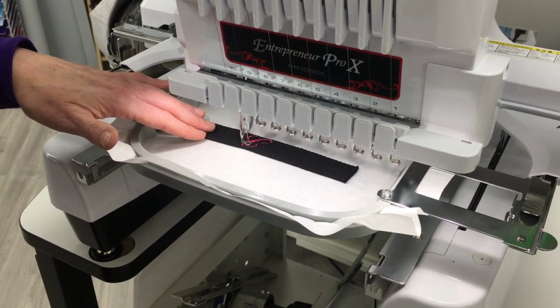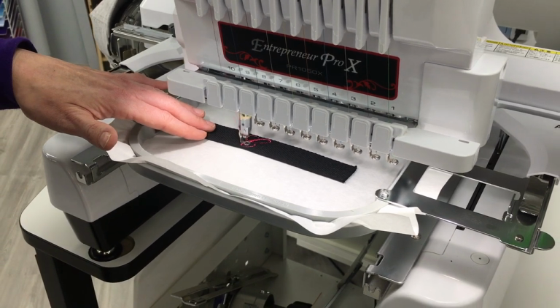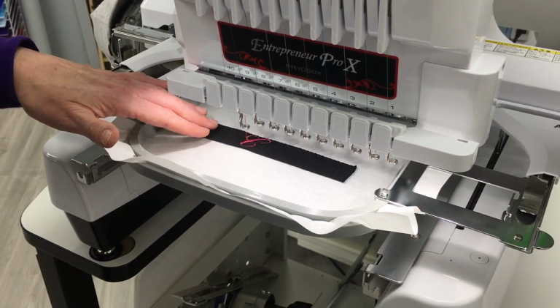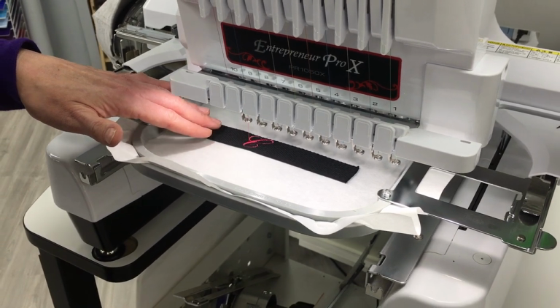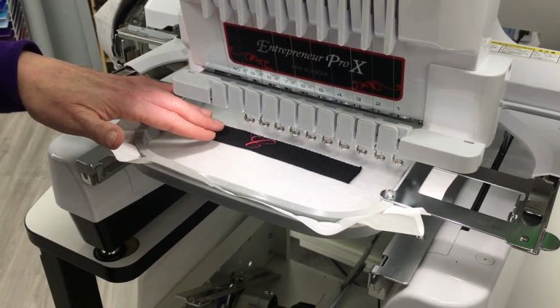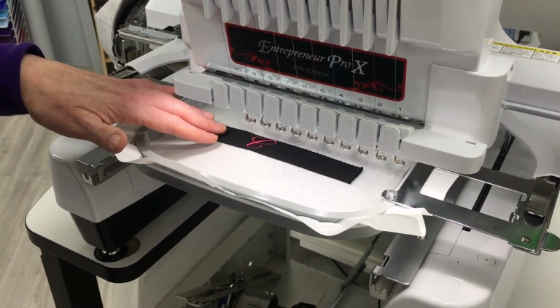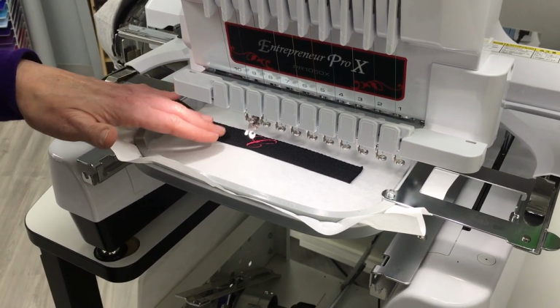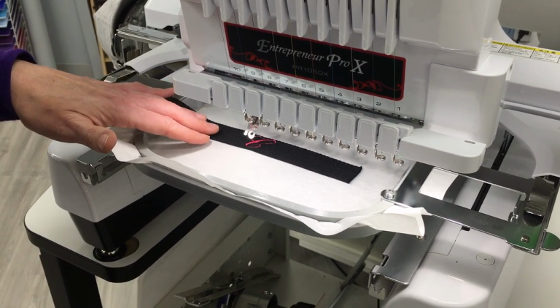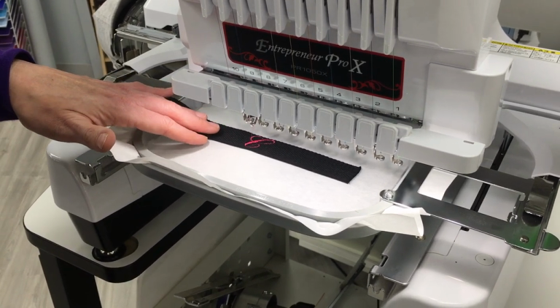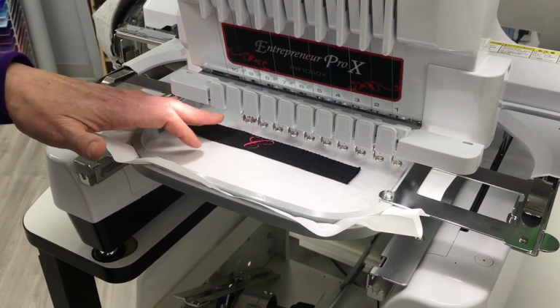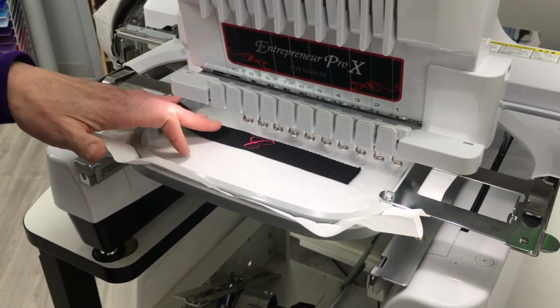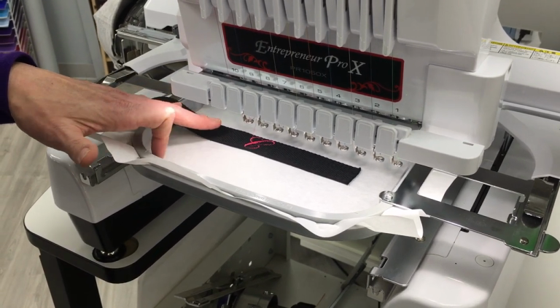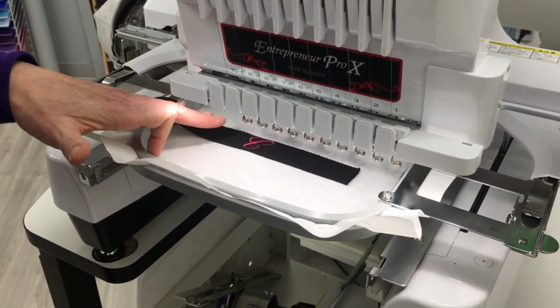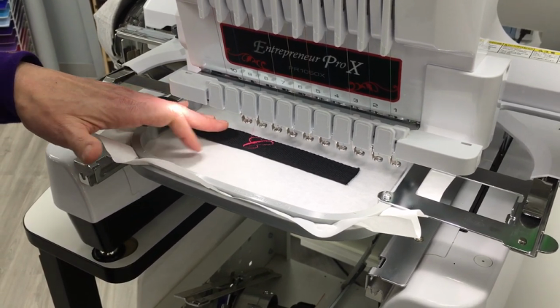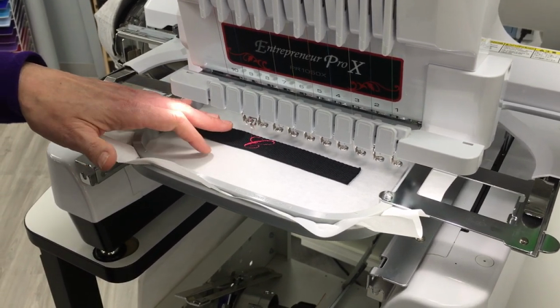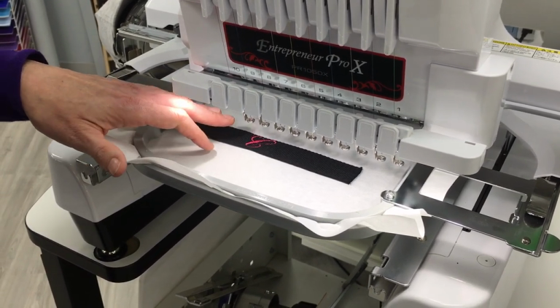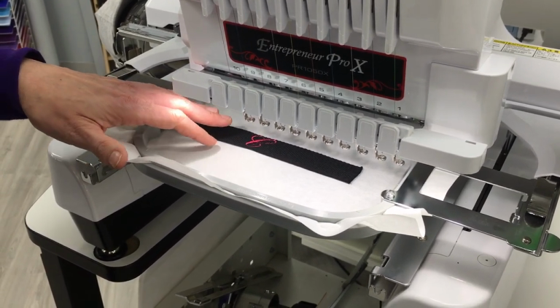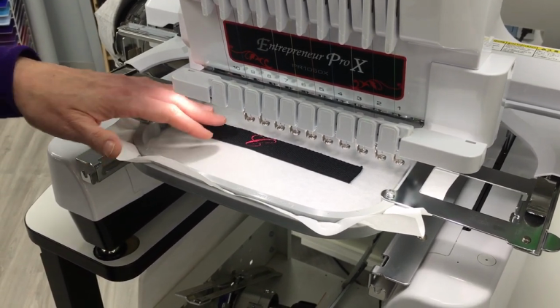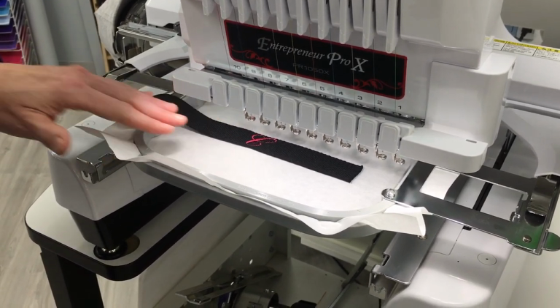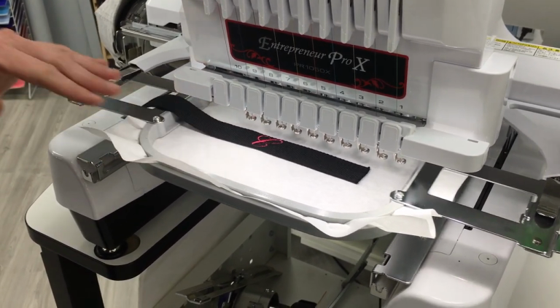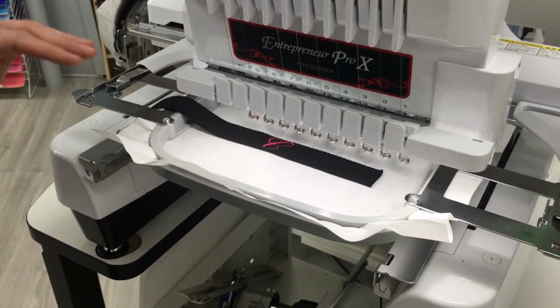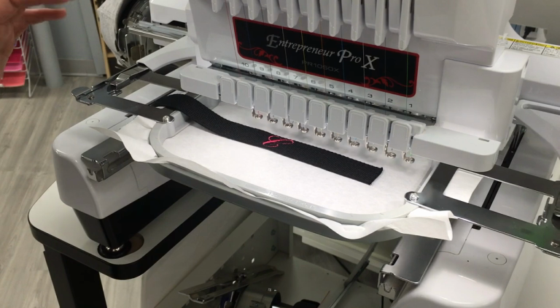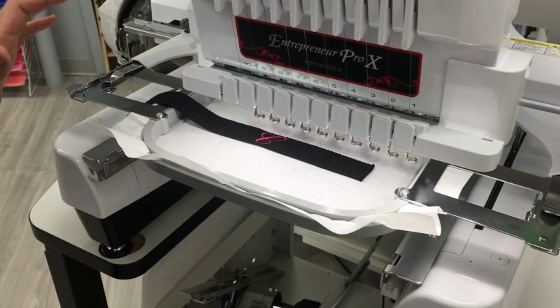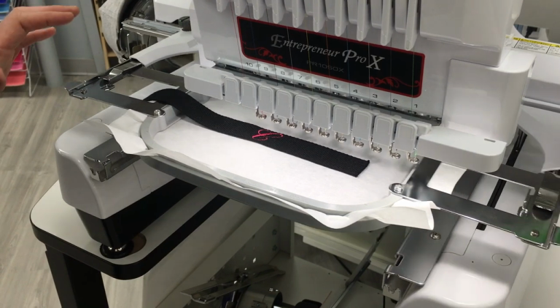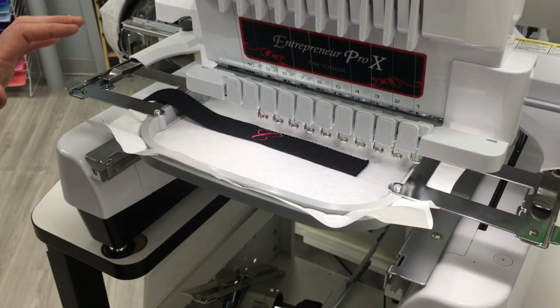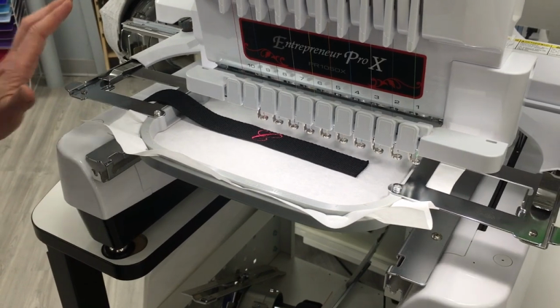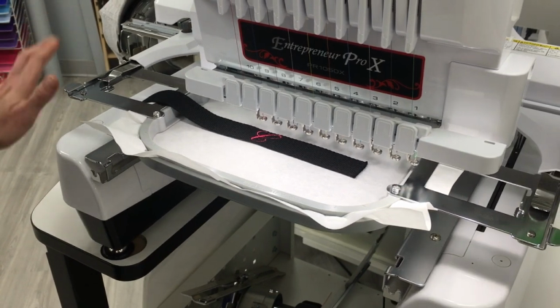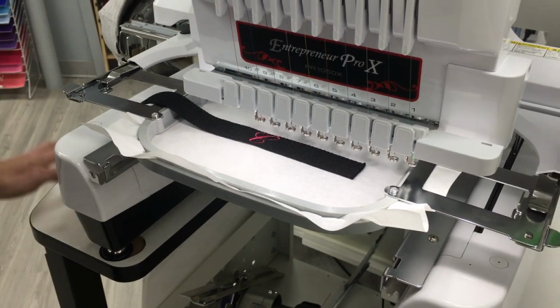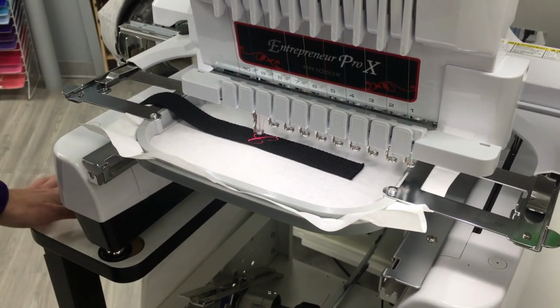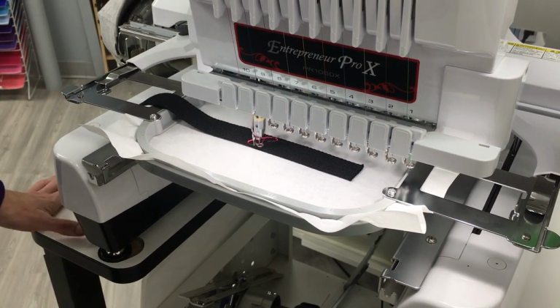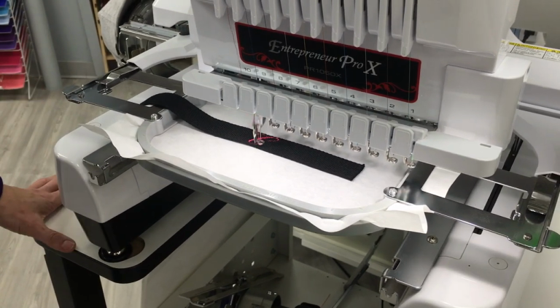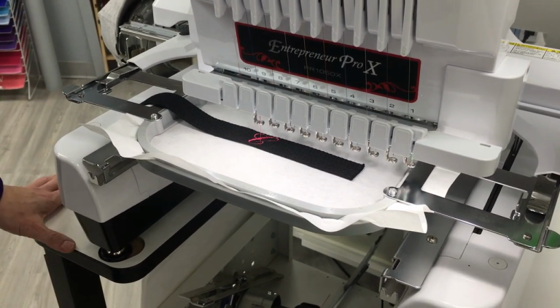What I like is it ties off after each letter, so you don't have jump stitches.